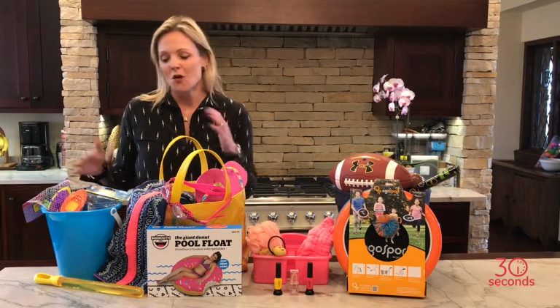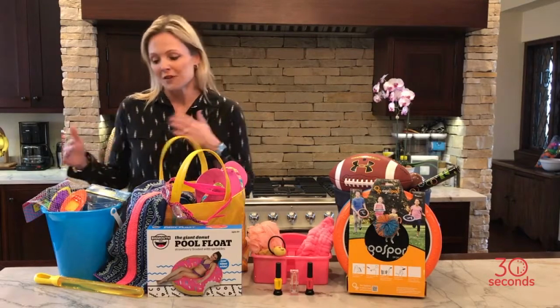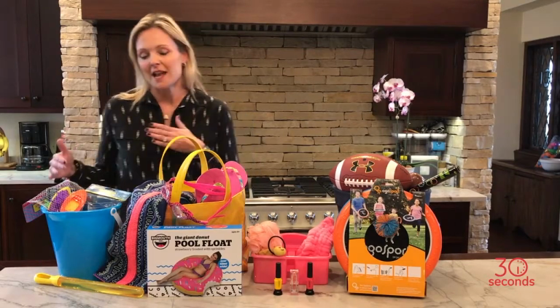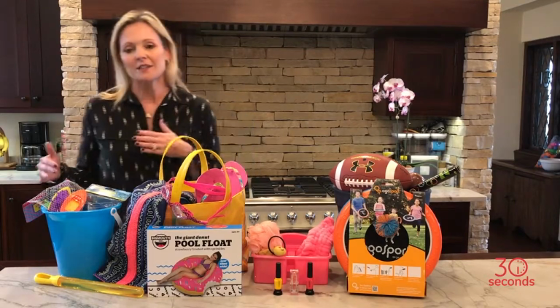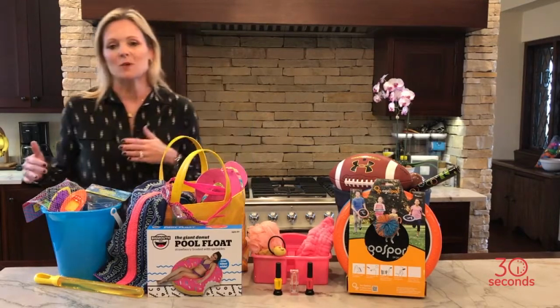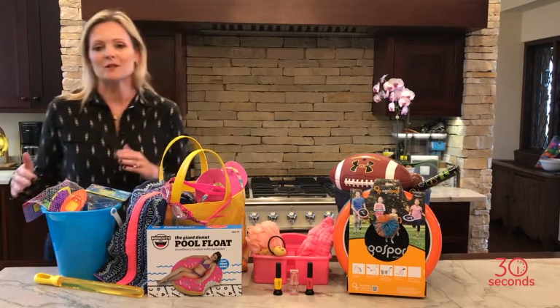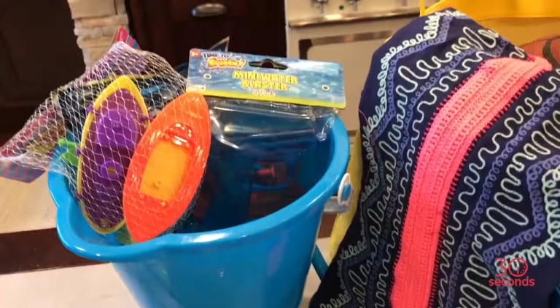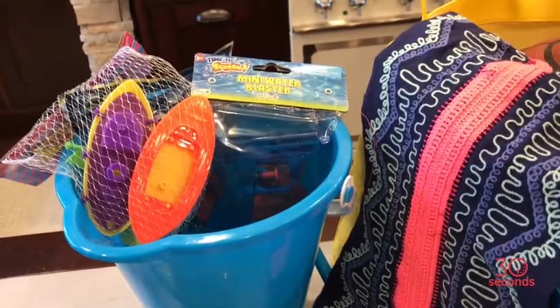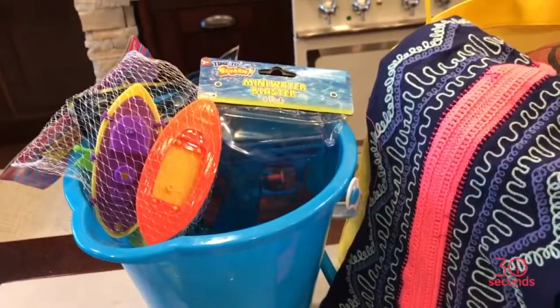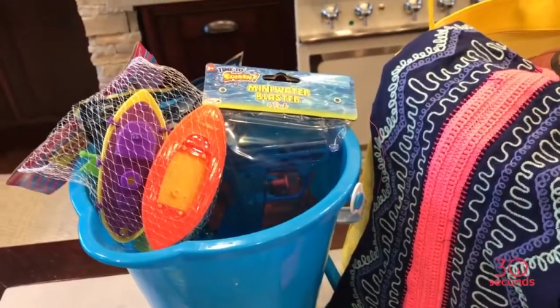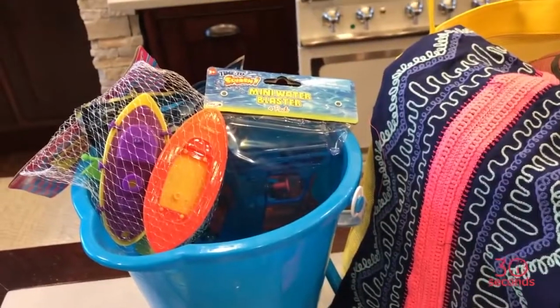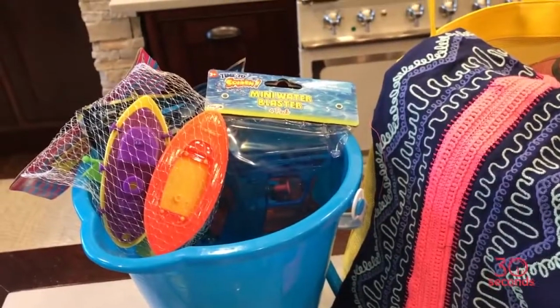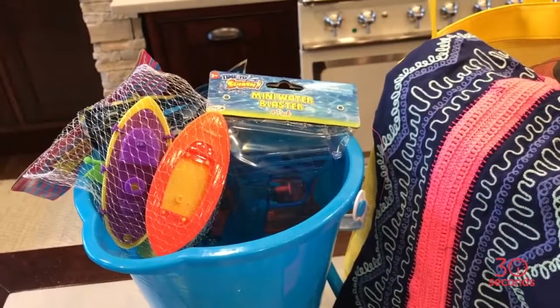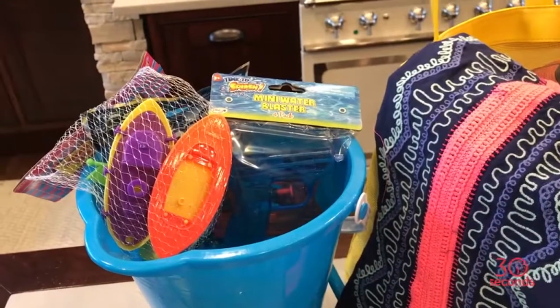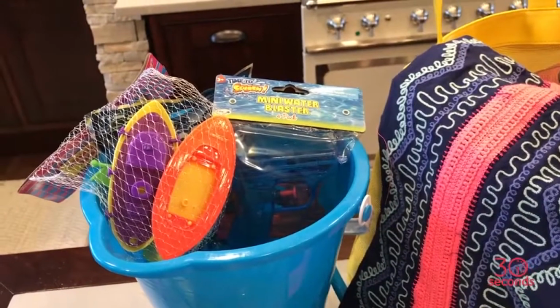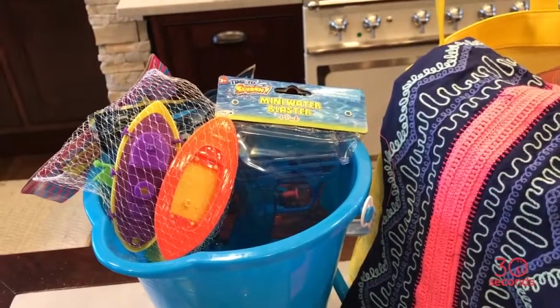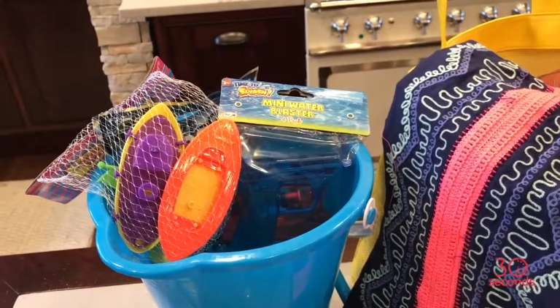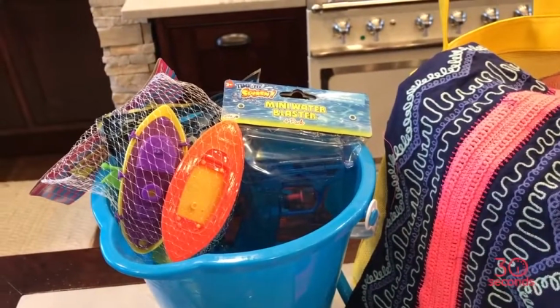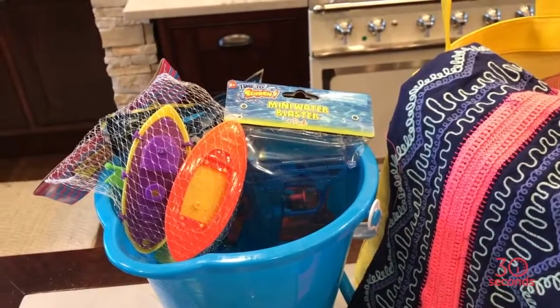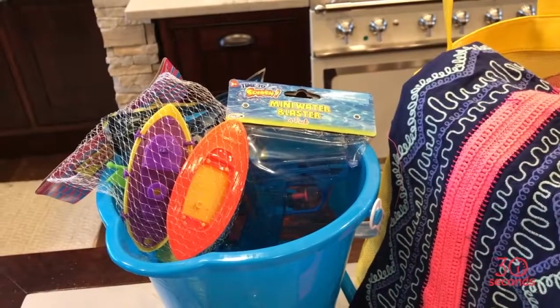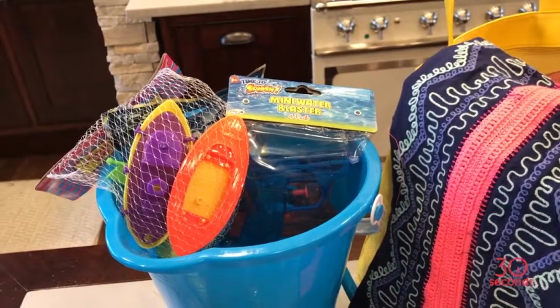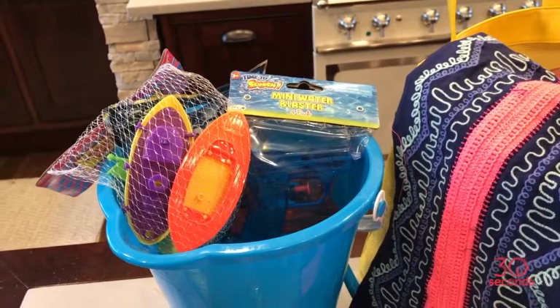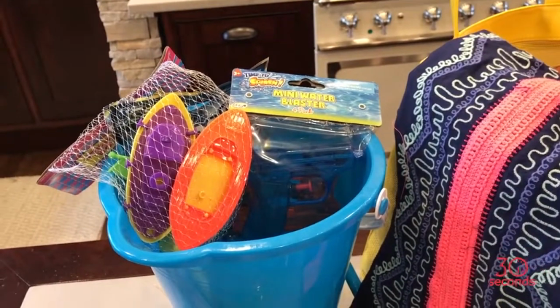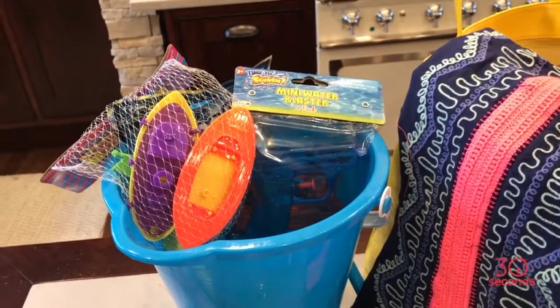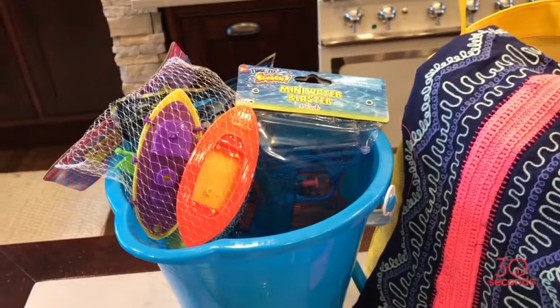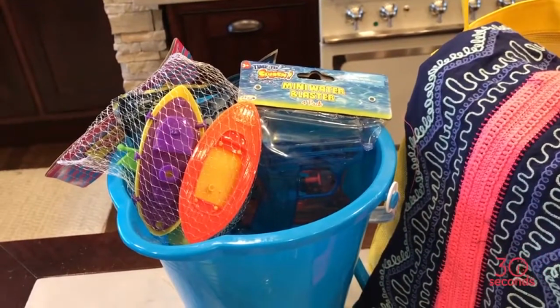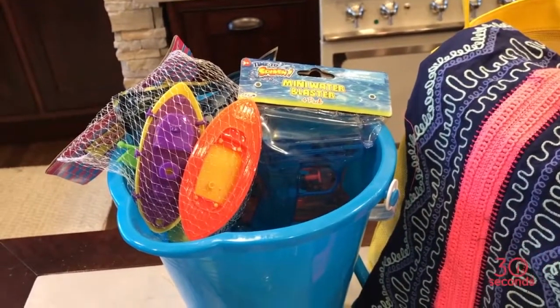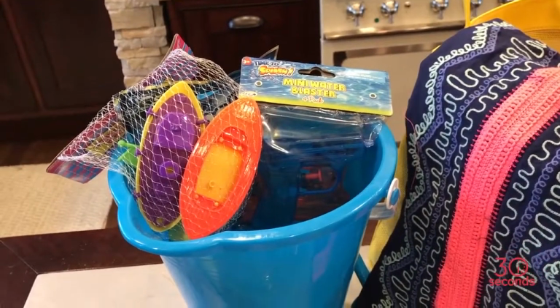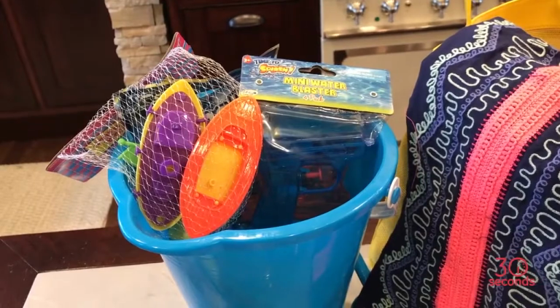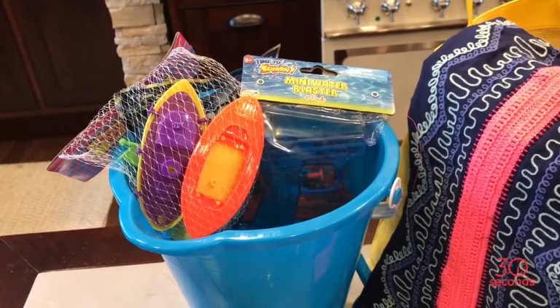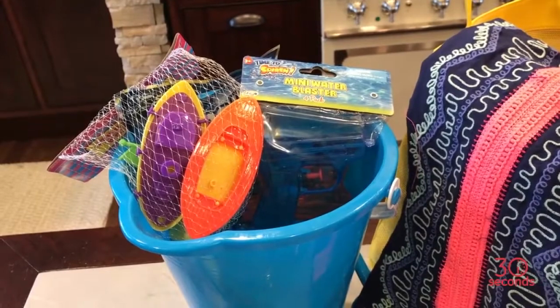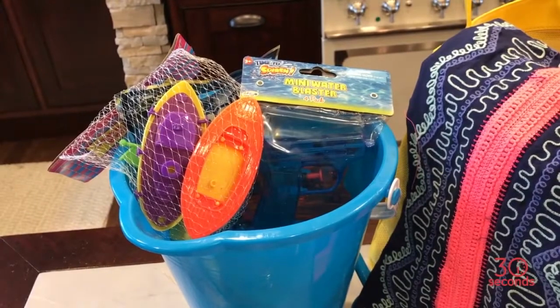For the youngest ones, why not get them a cute beach pail and fill it with all the essentials they'll need to have fun in the water.